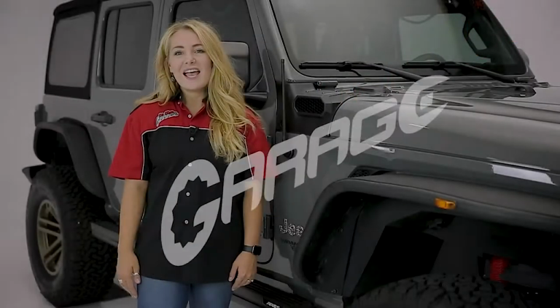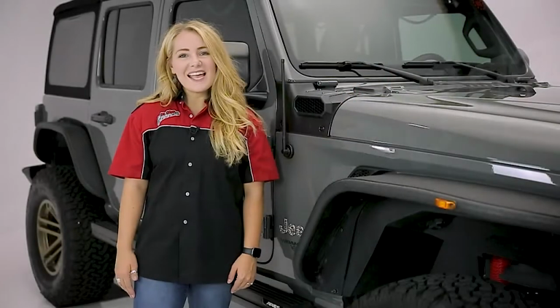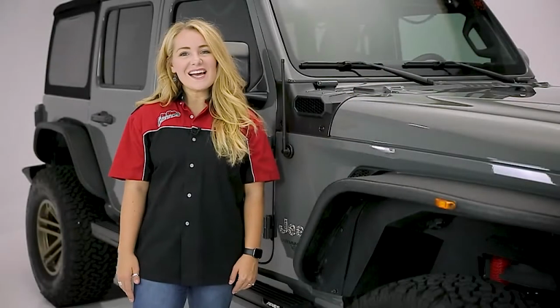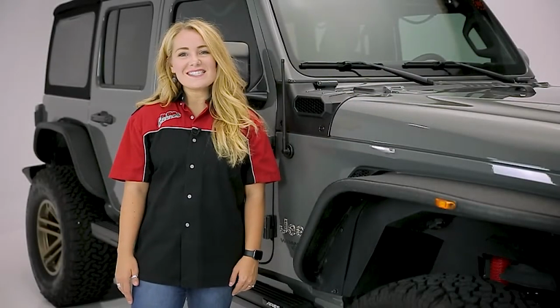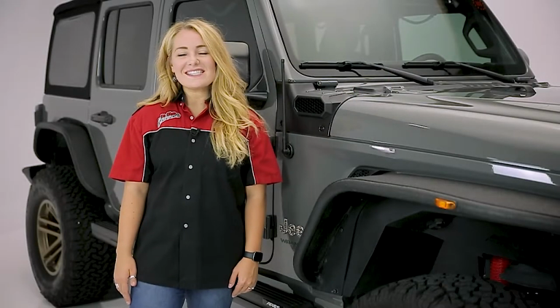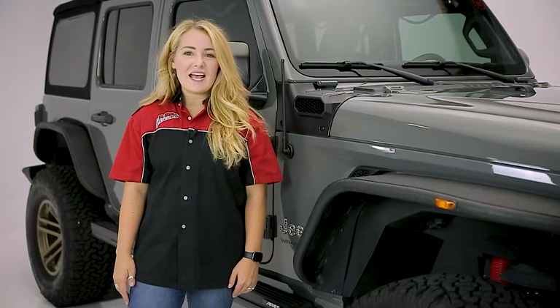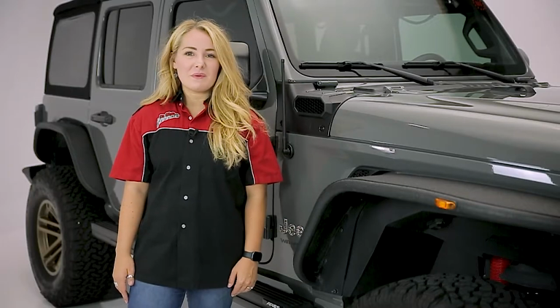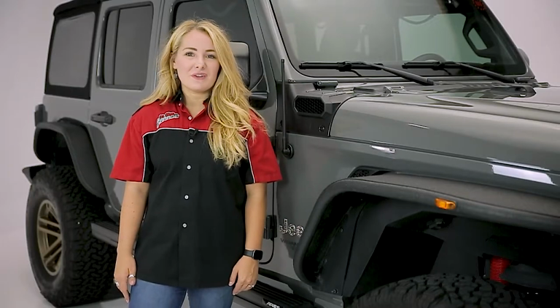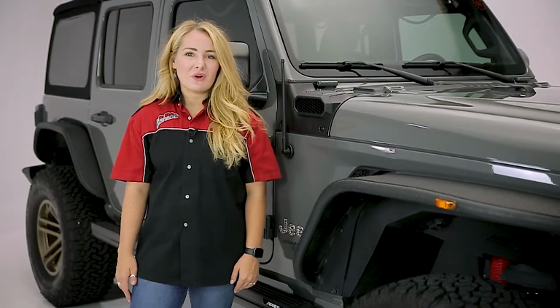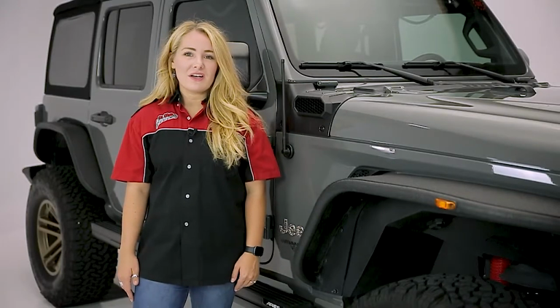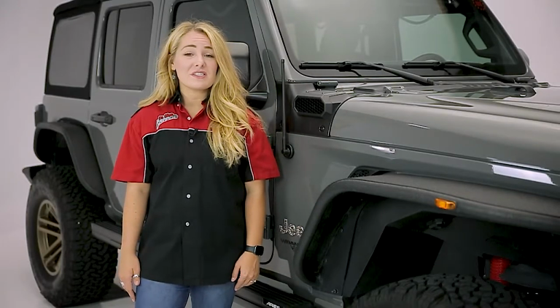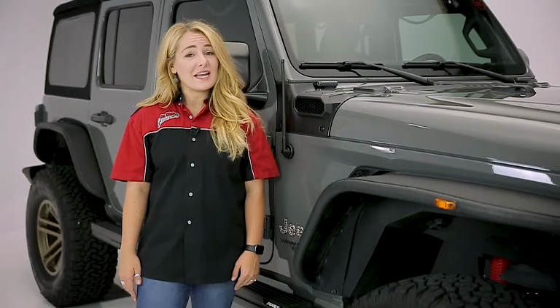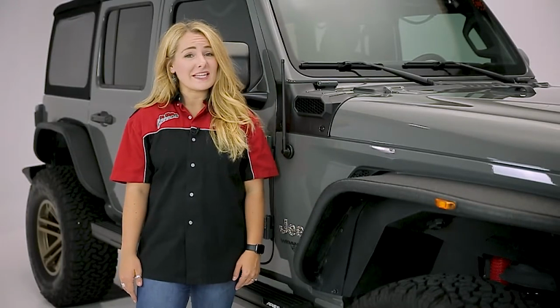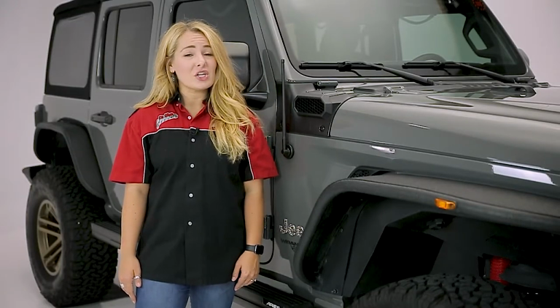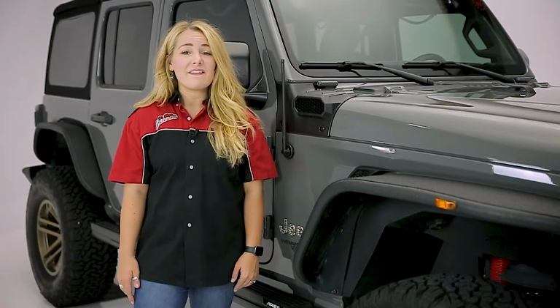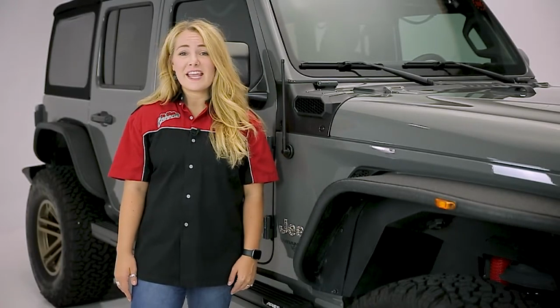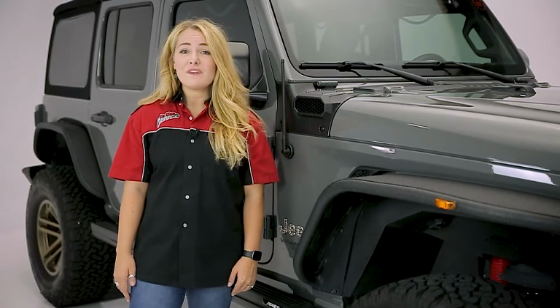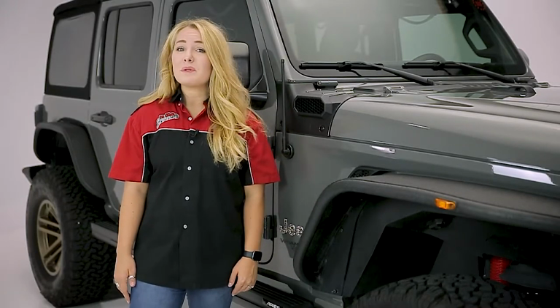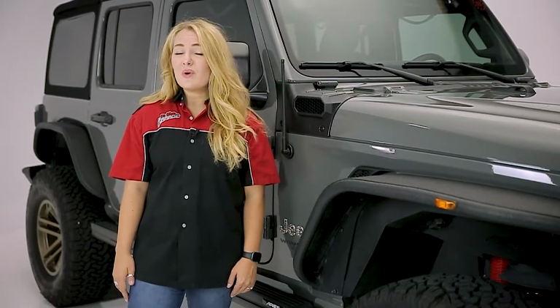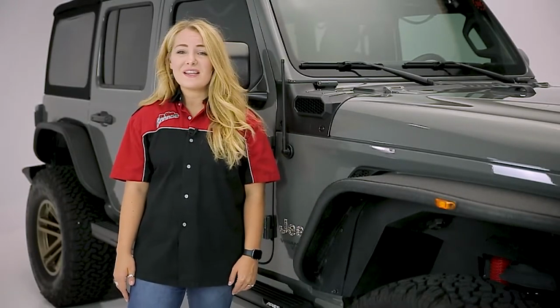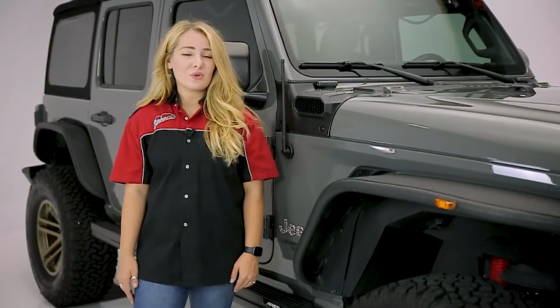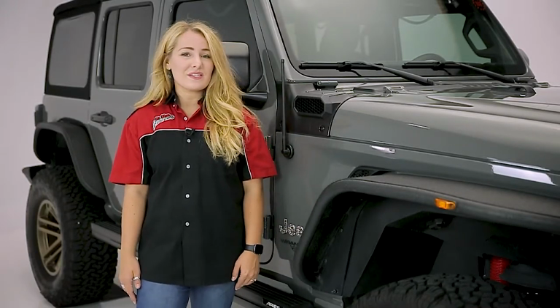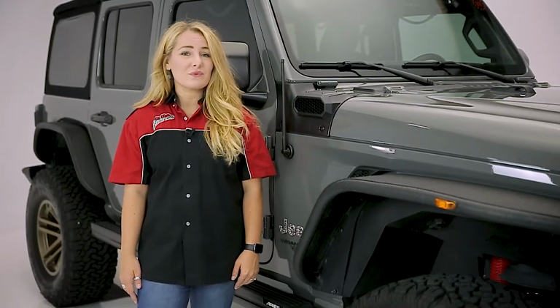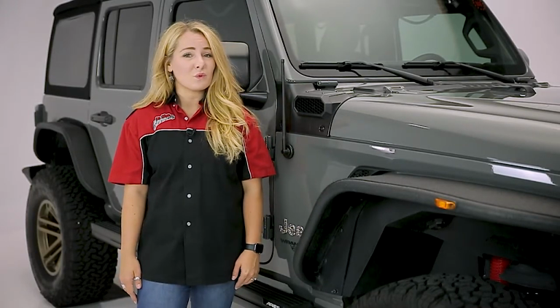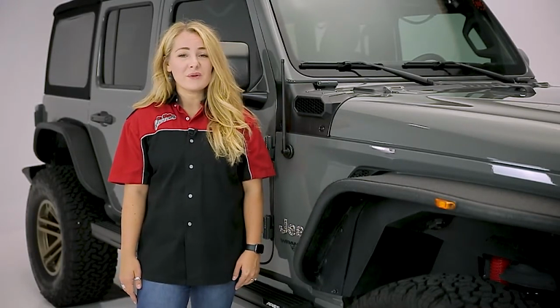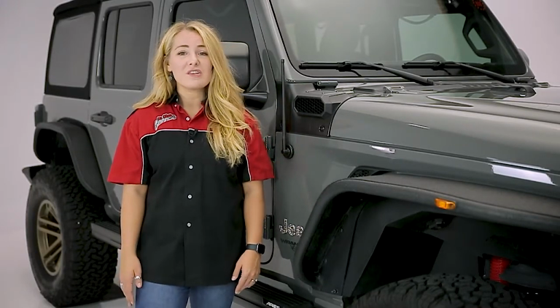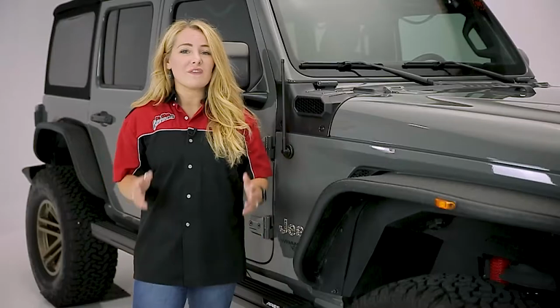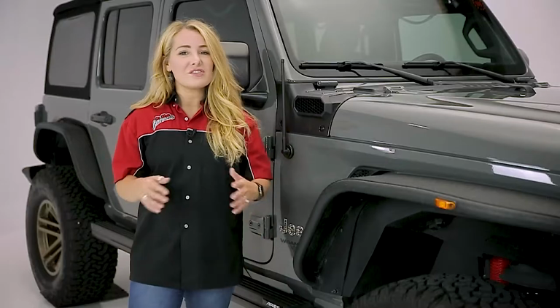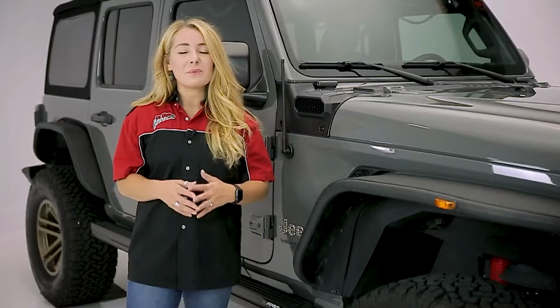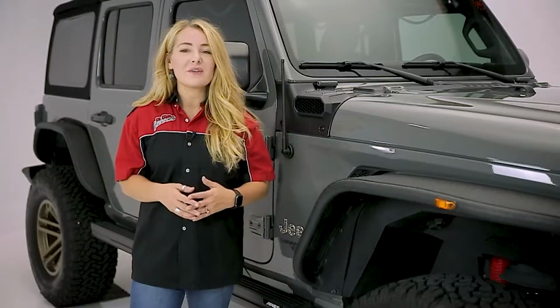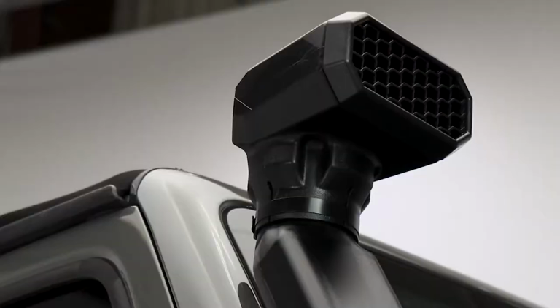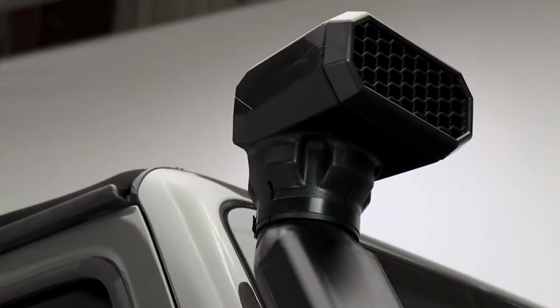Hey guys, it's Abby with In the Garage, and today we're taking a look at the Amphib low-high snorkel system from Rugged Ridge on this Jeep Wrangler JL.